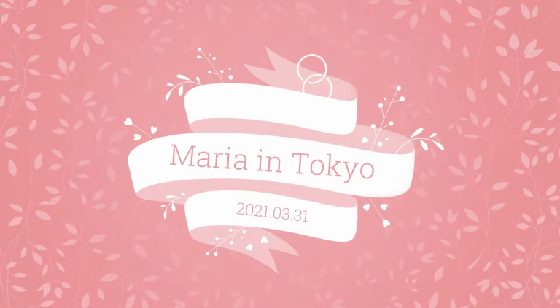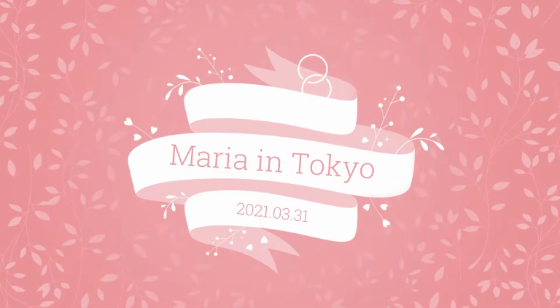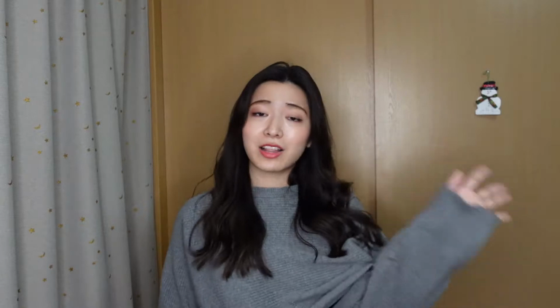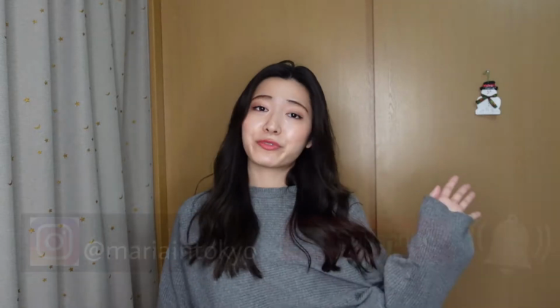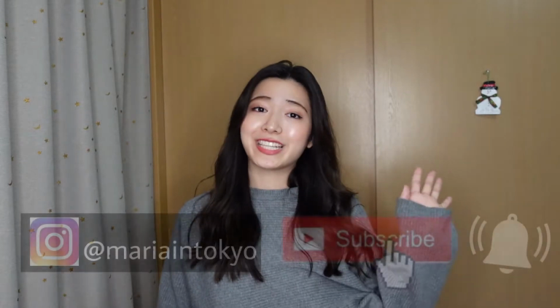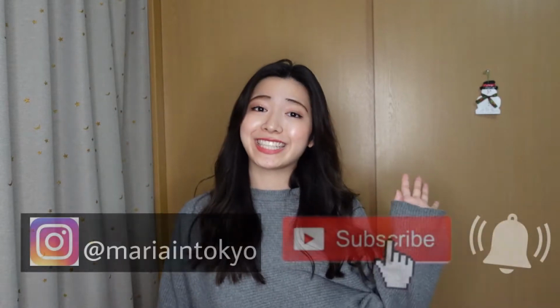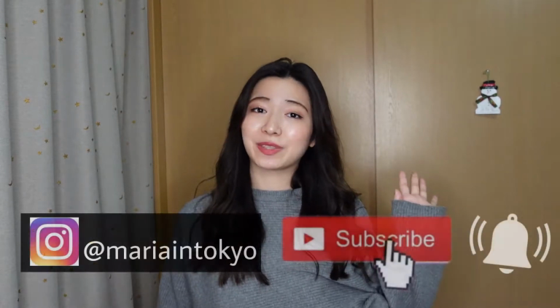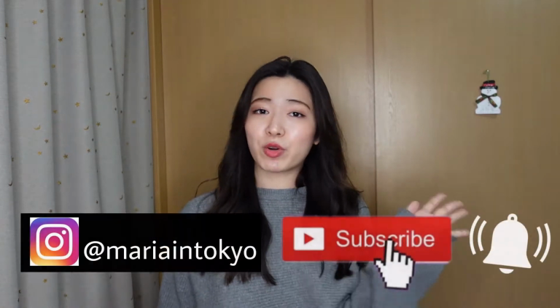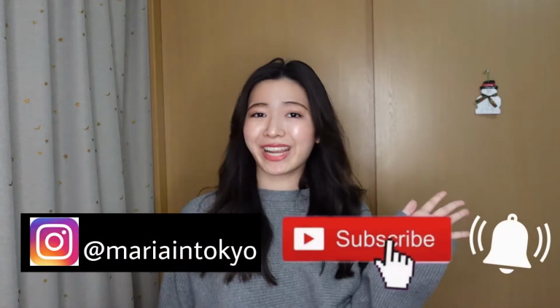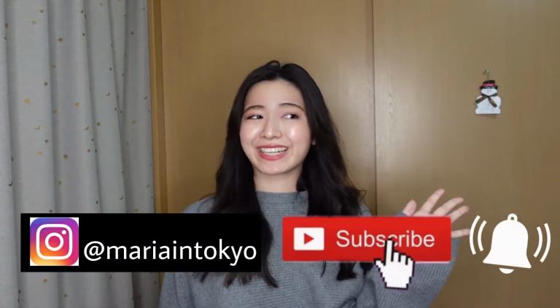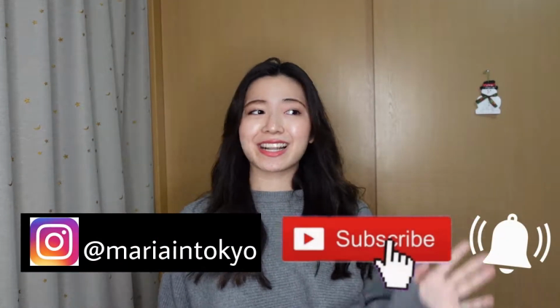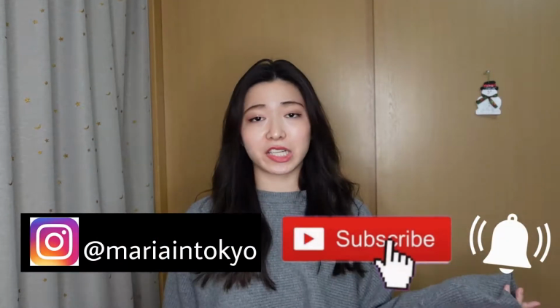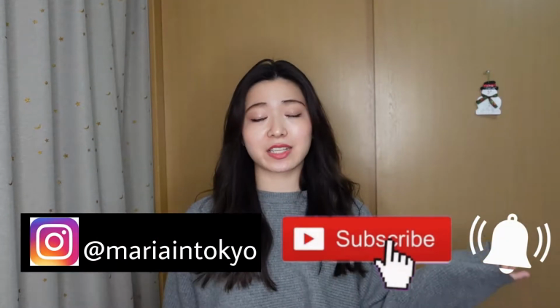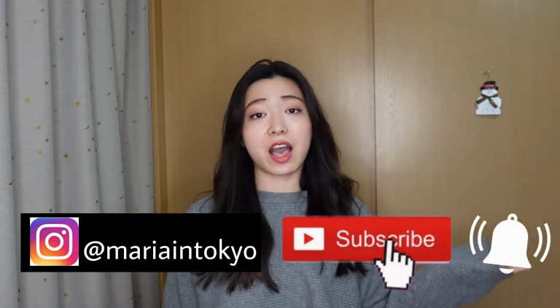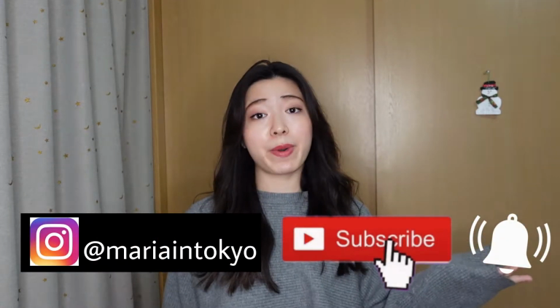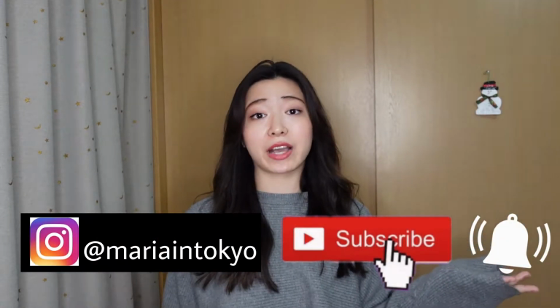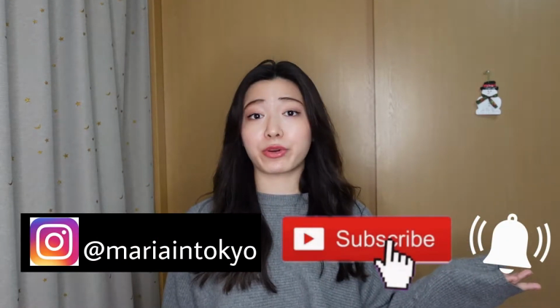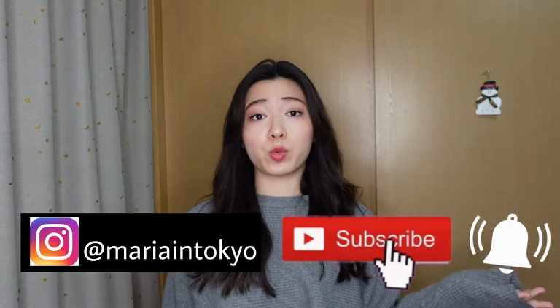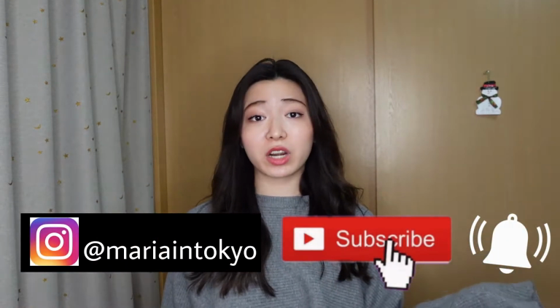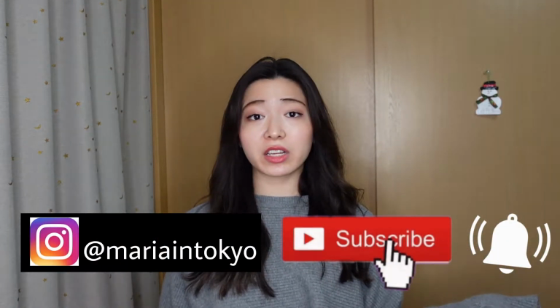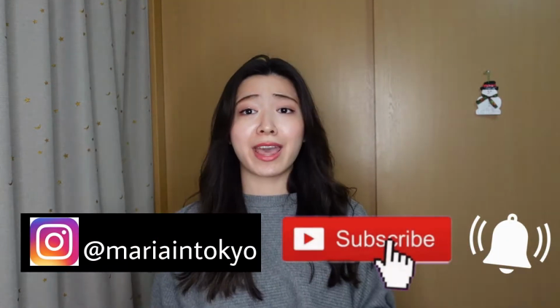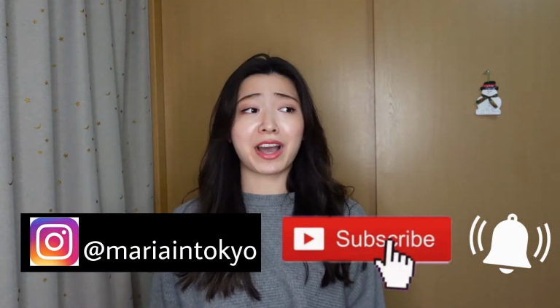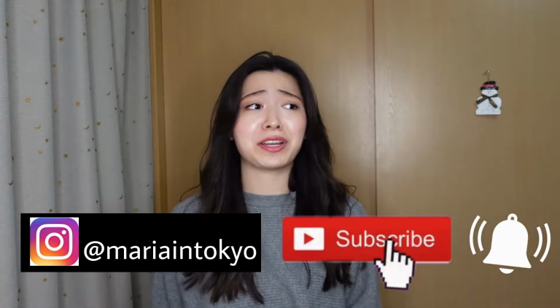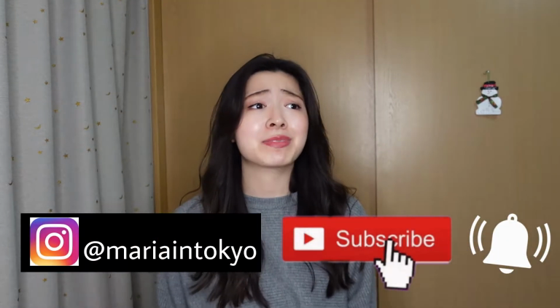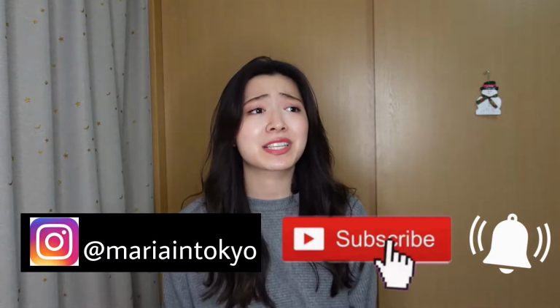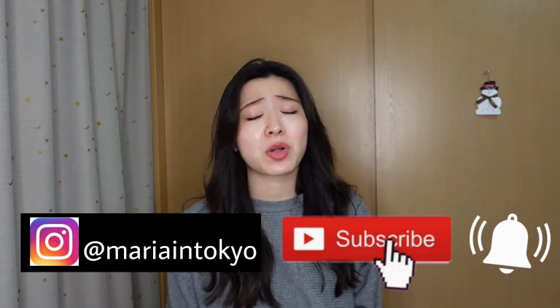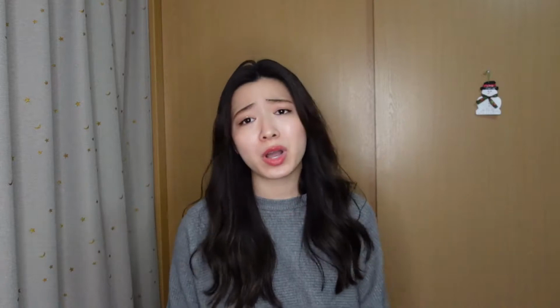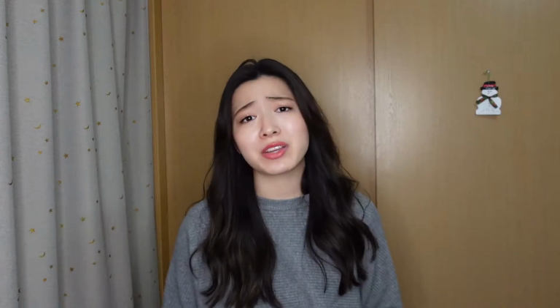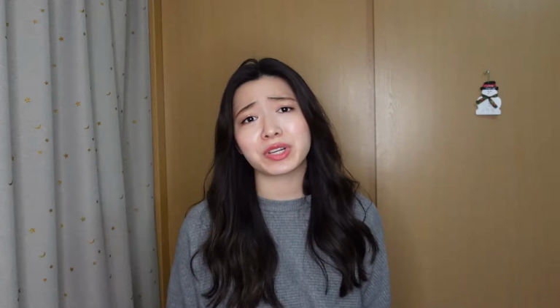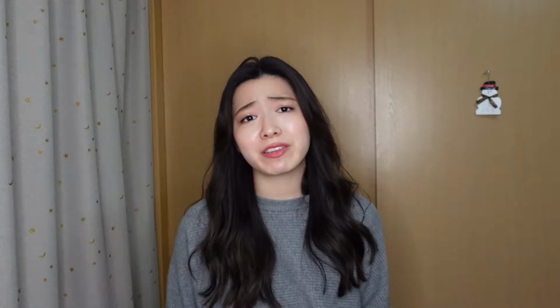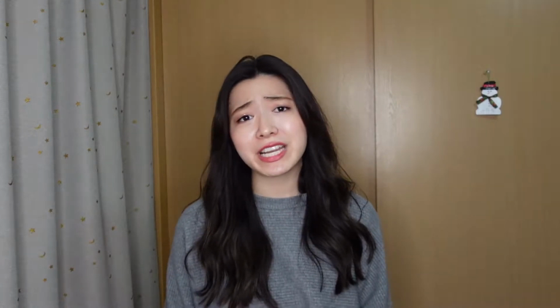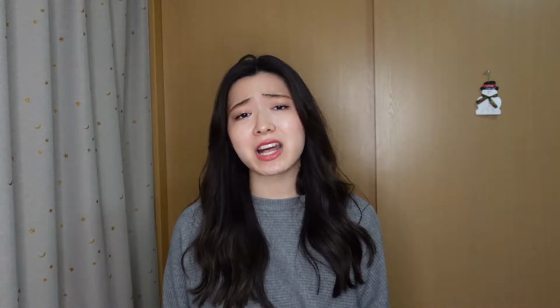Hello friends, it's Maria. I just got back from work and I am so hungry right now.